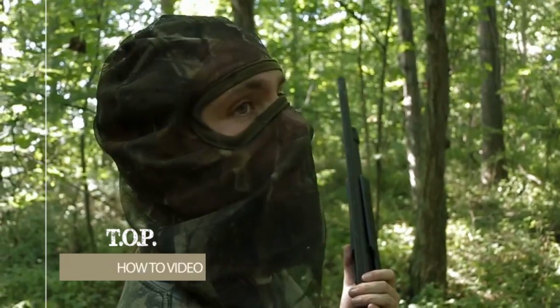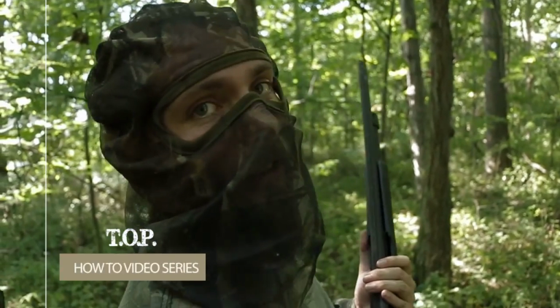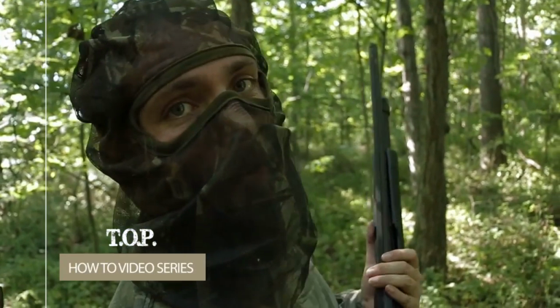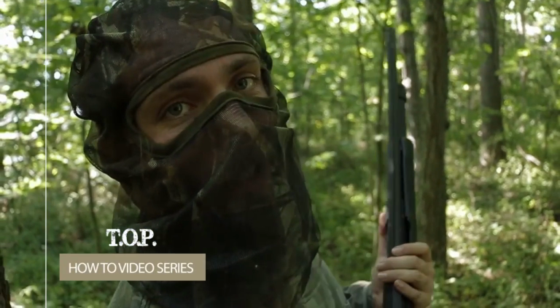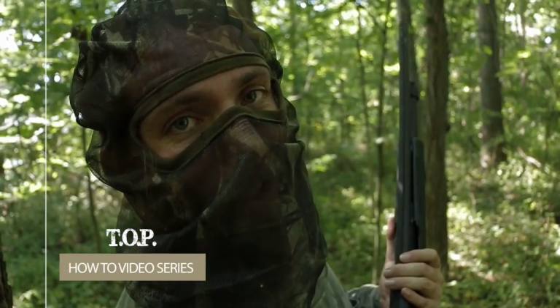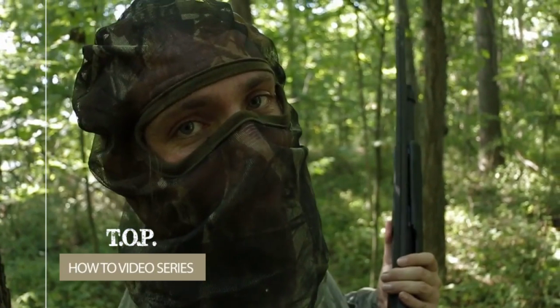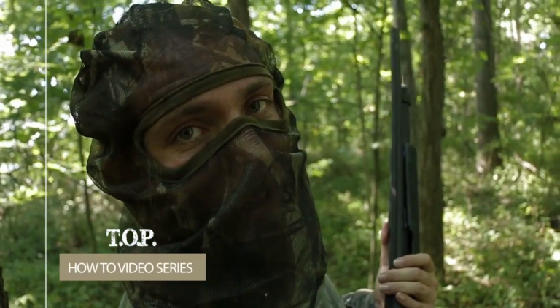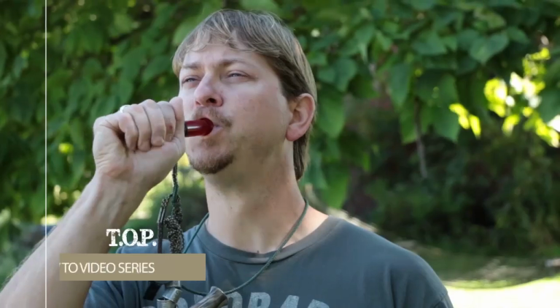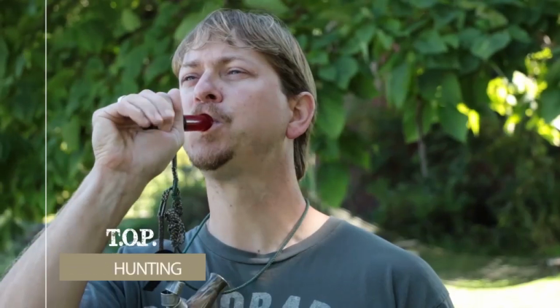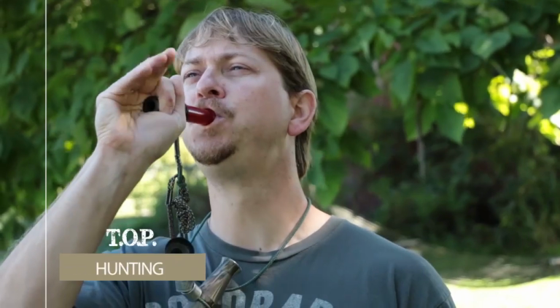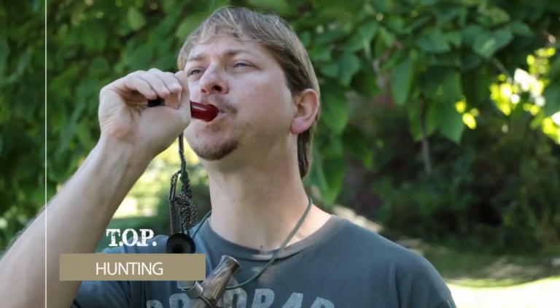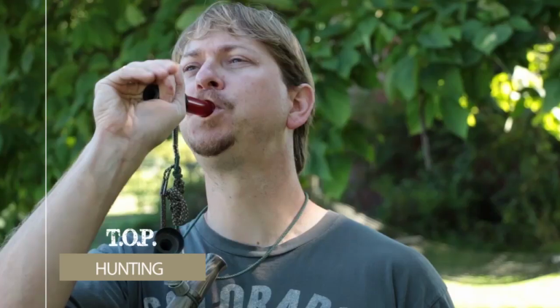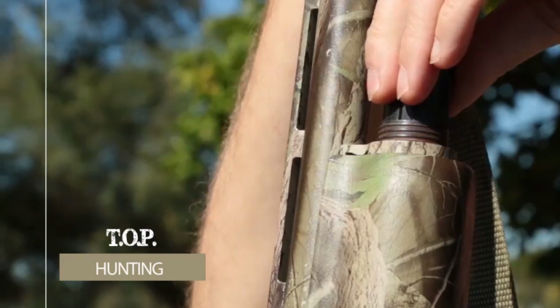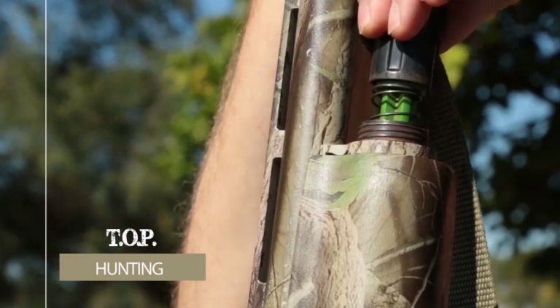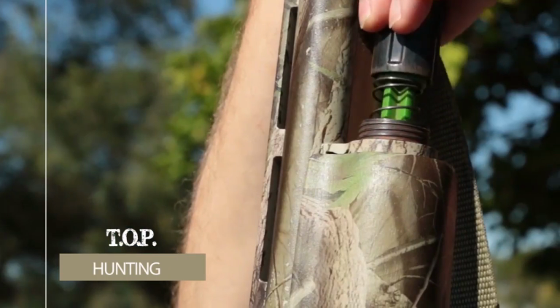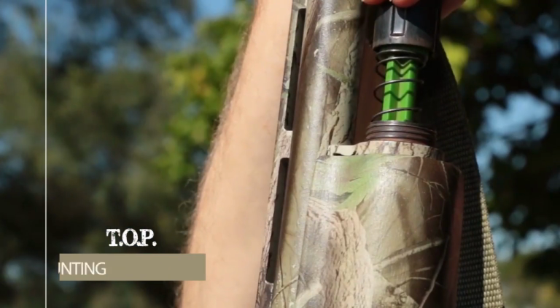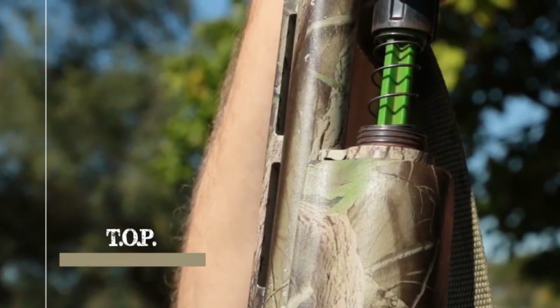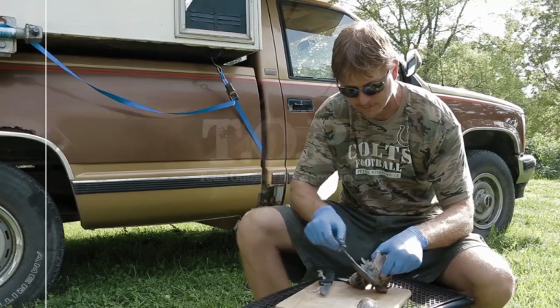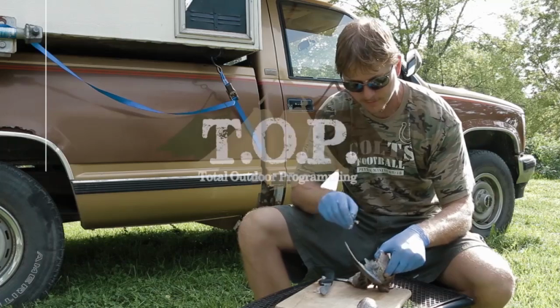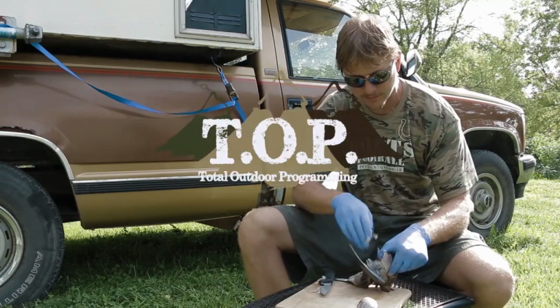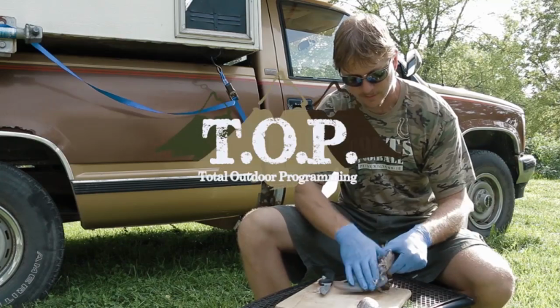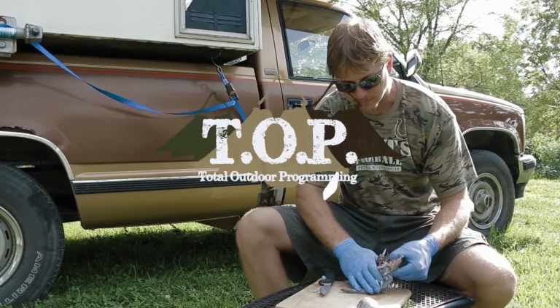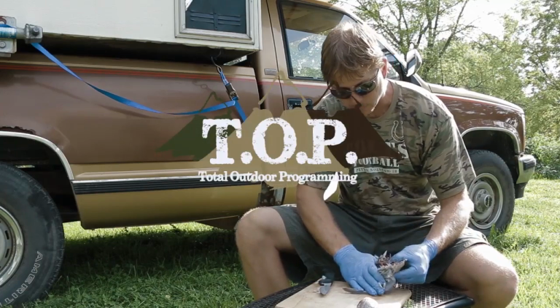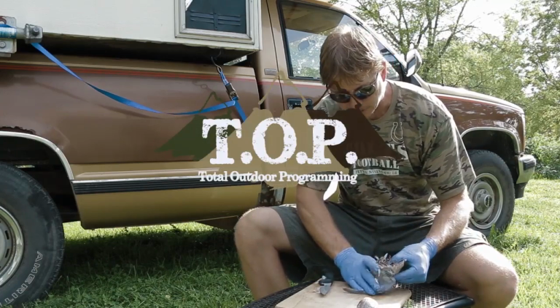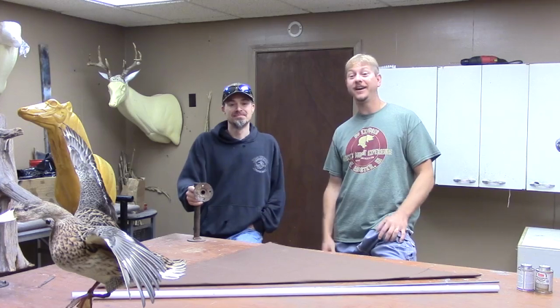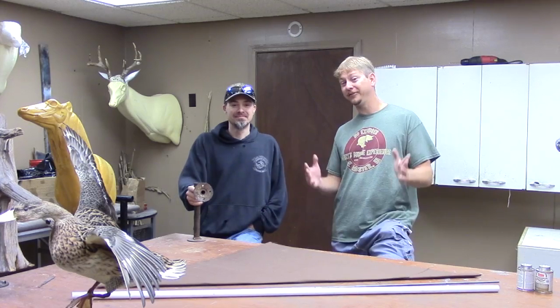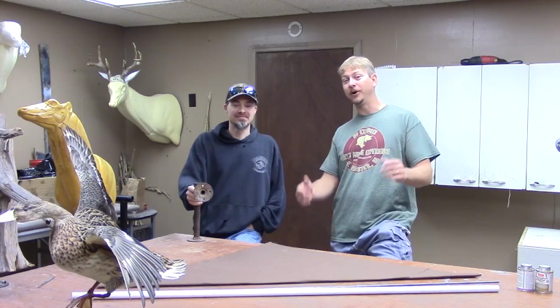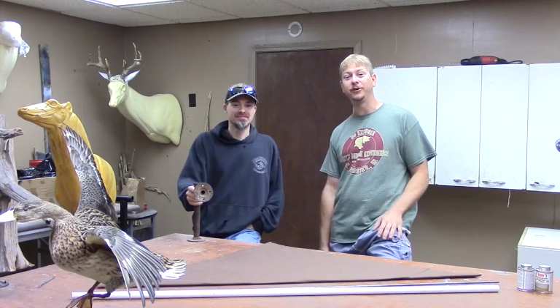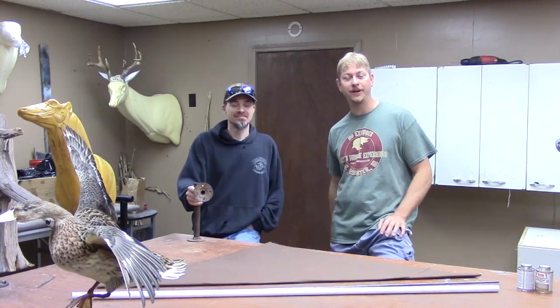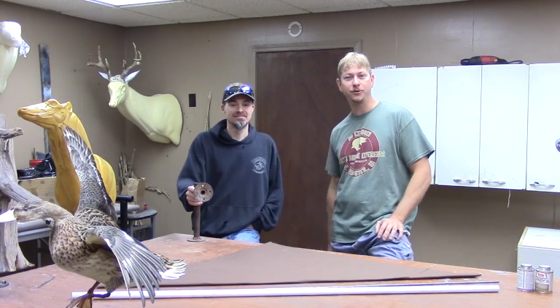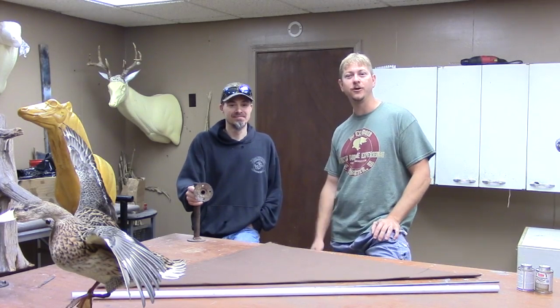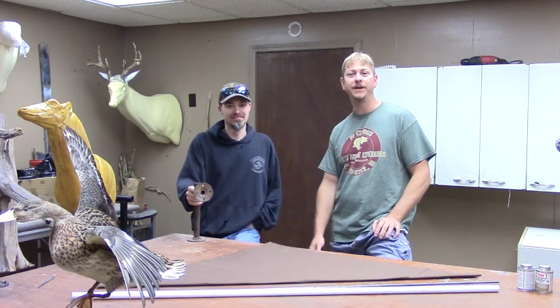This is Total Outdoor Programming. Hey, this is Marty with Total Outdoor Programming.